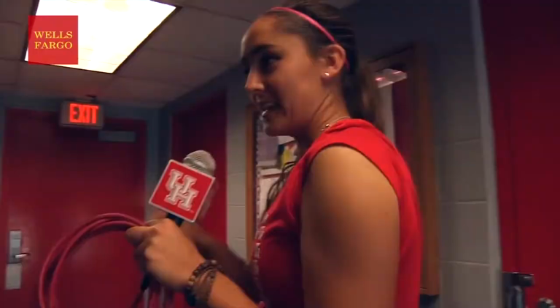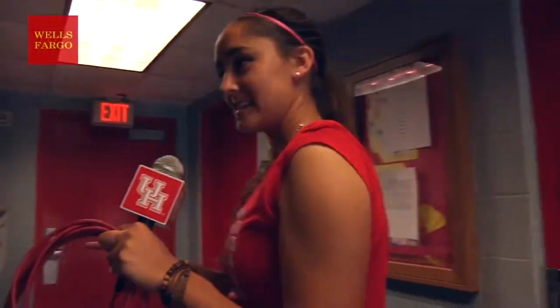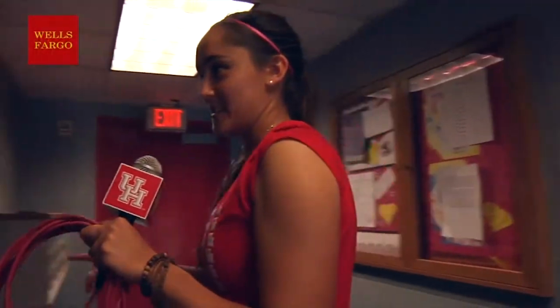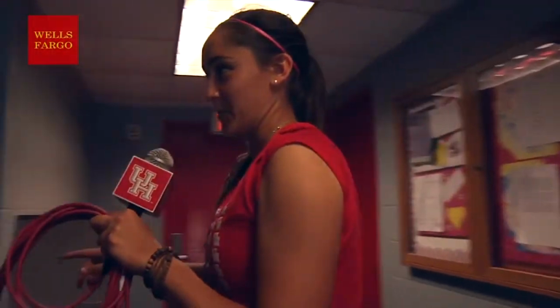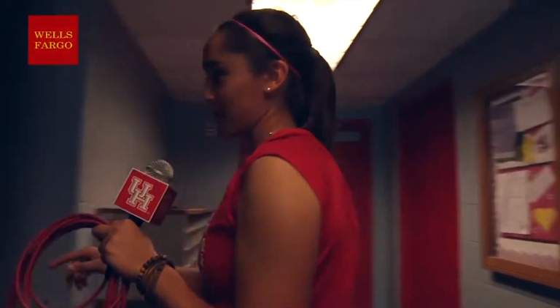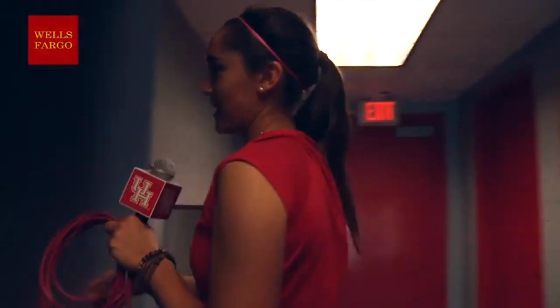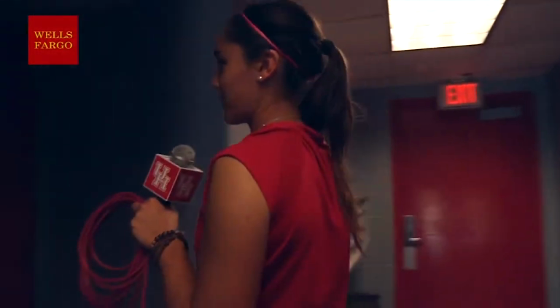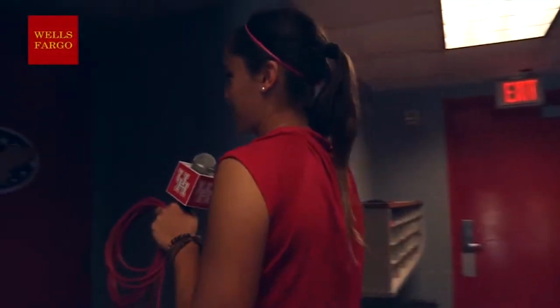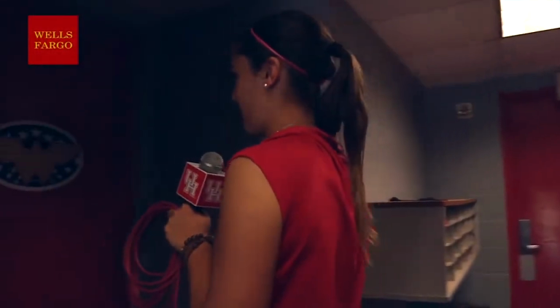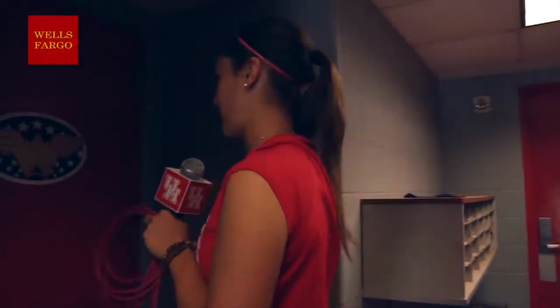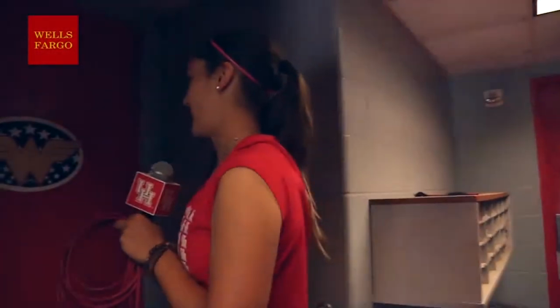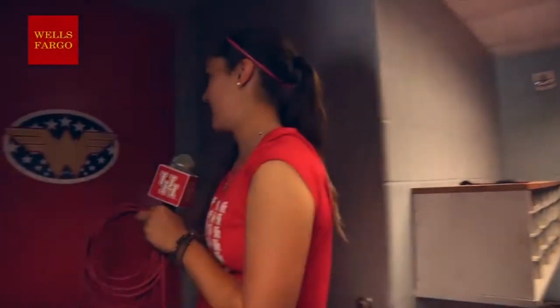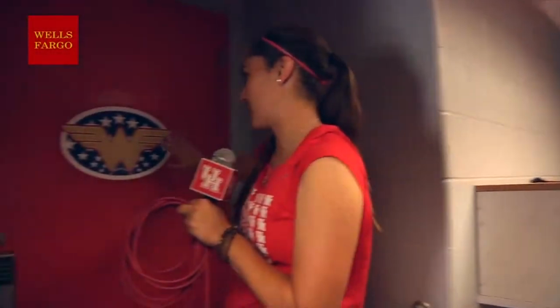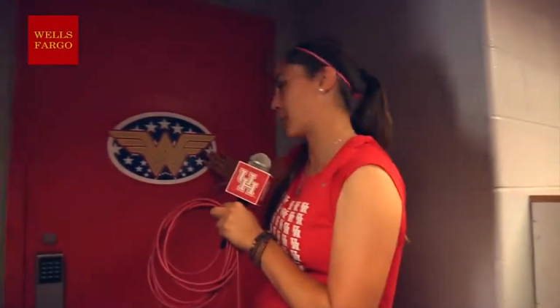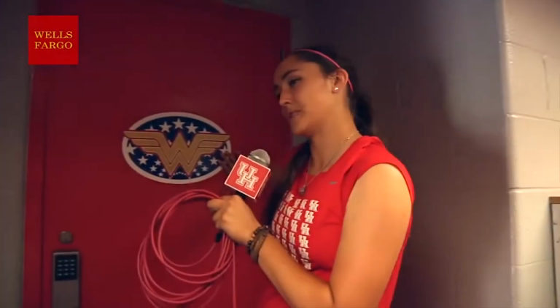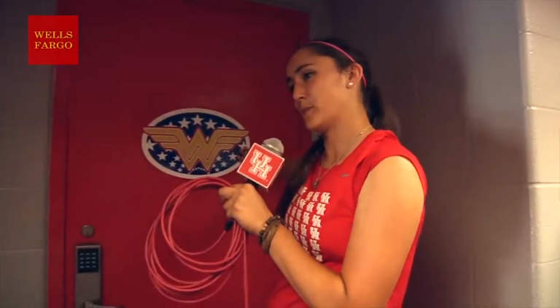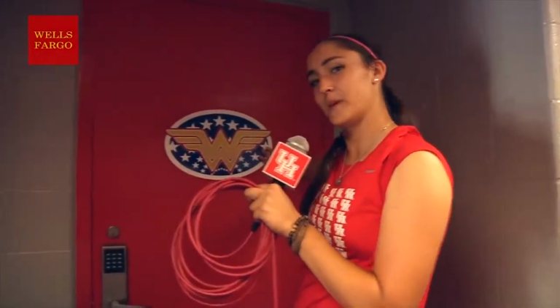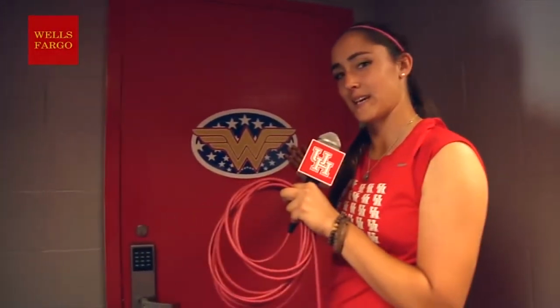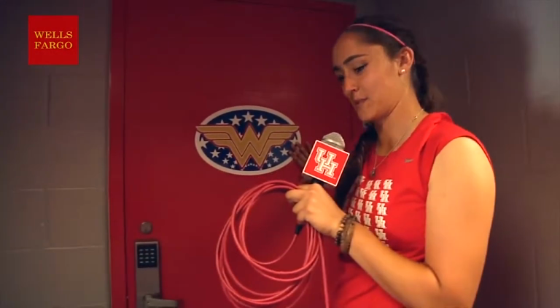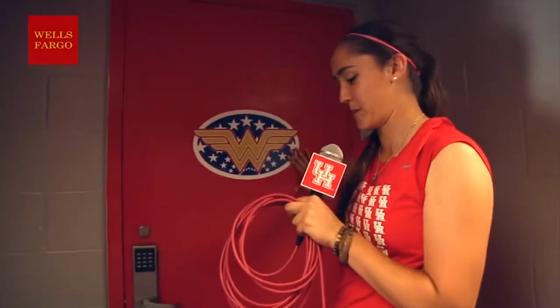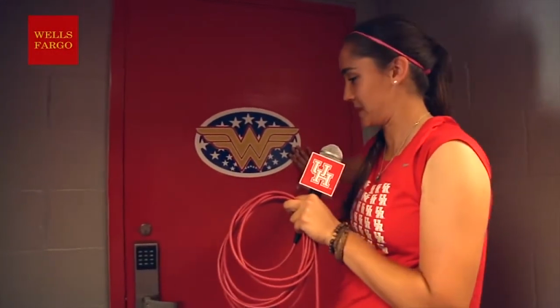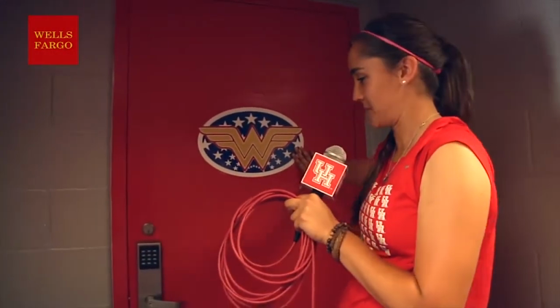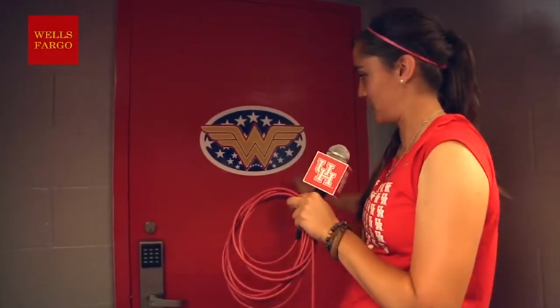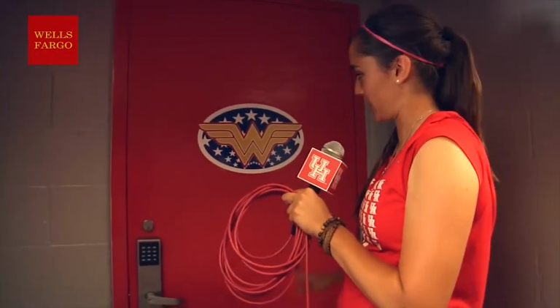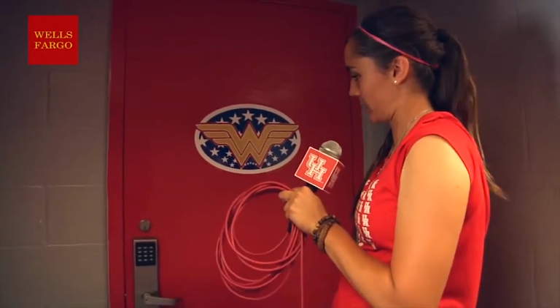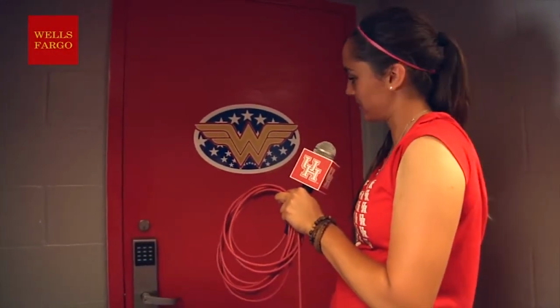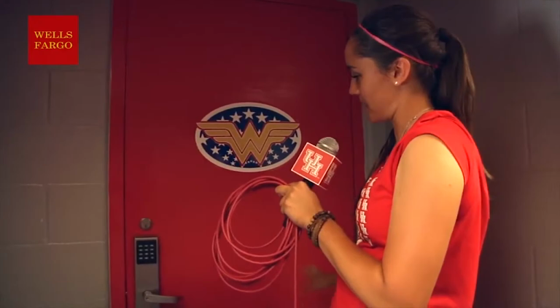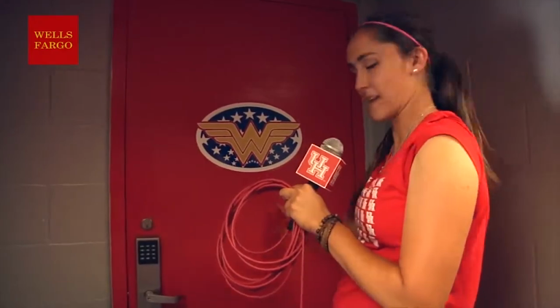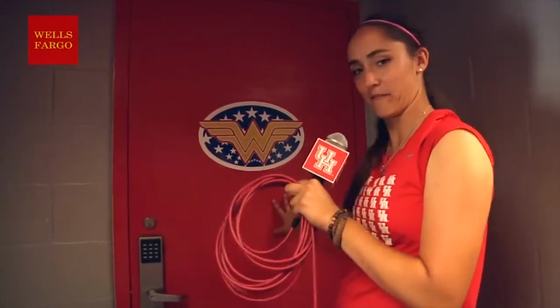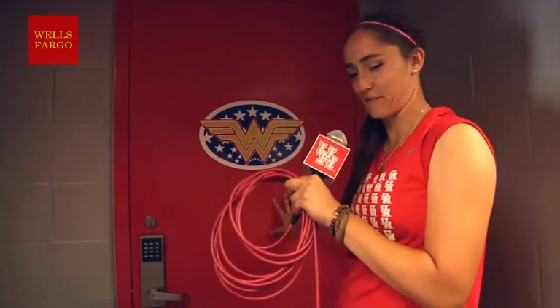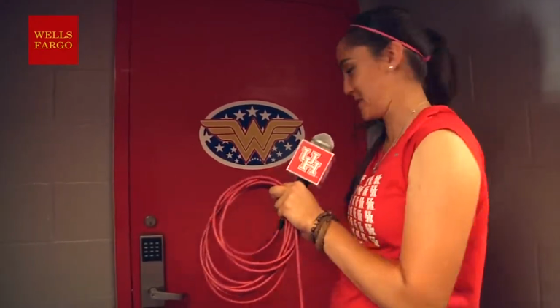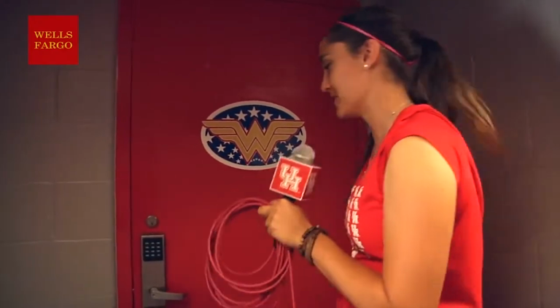This is the door to our locker room. Of course, we have the Wonder Woman symbol because we want to be superheroes on and off the field.